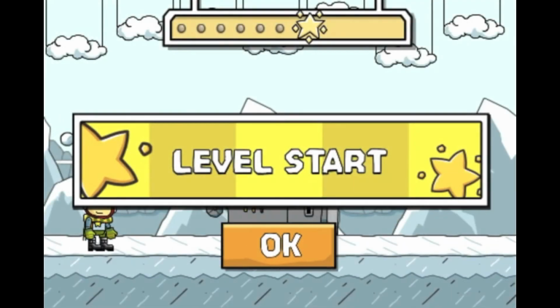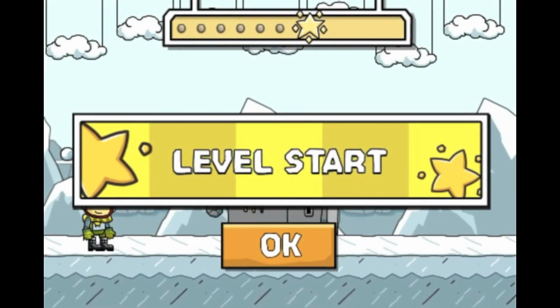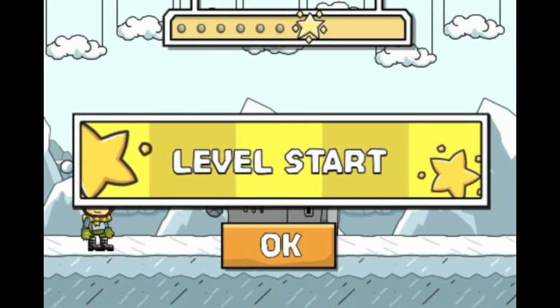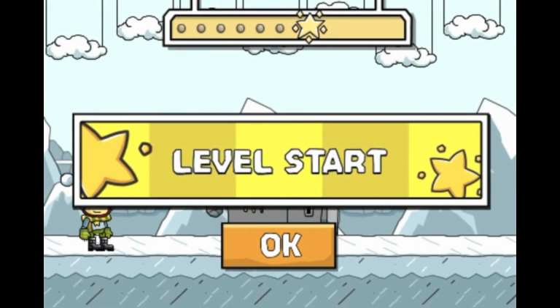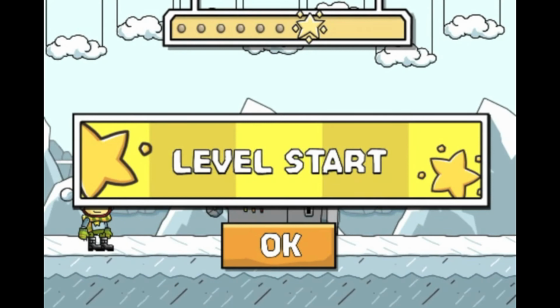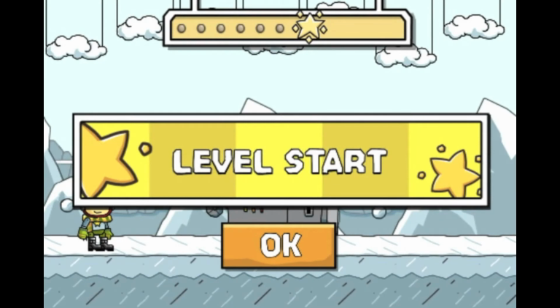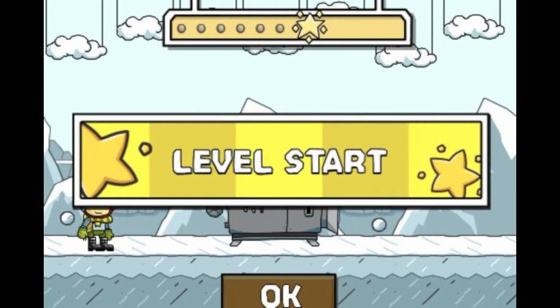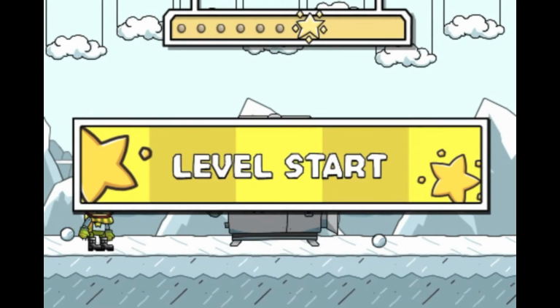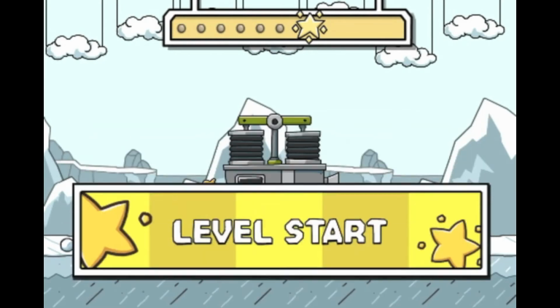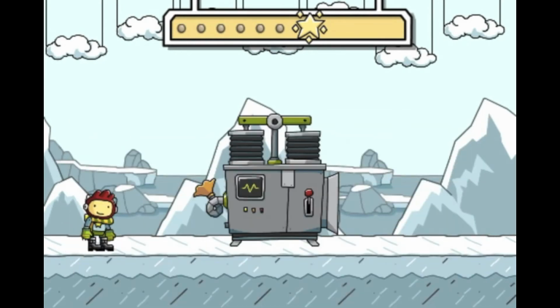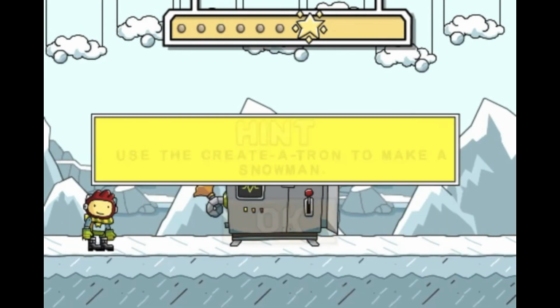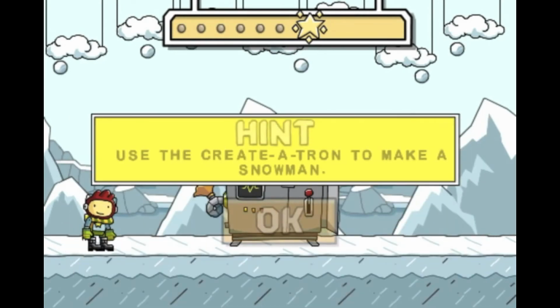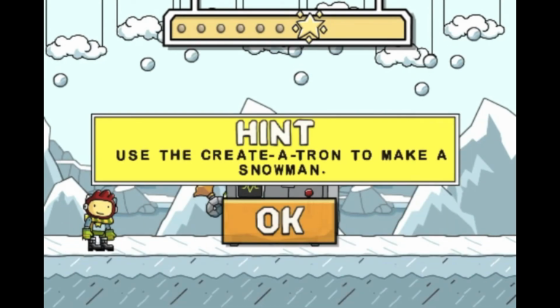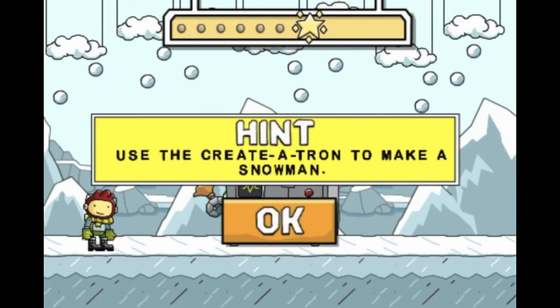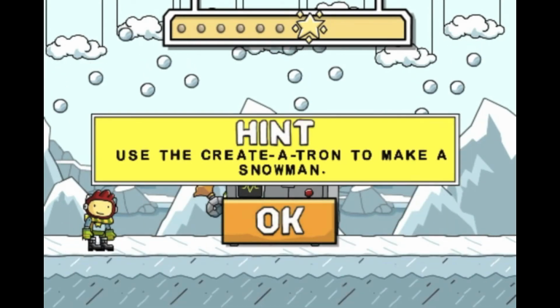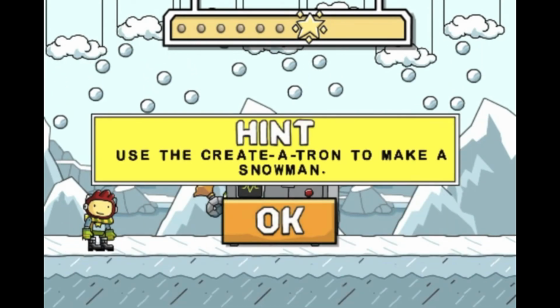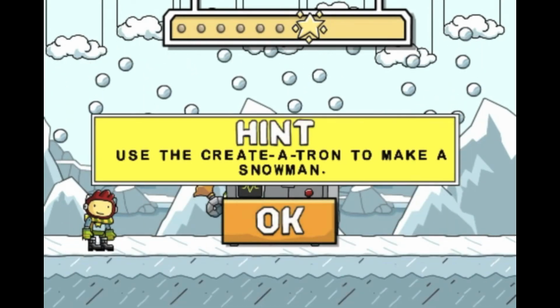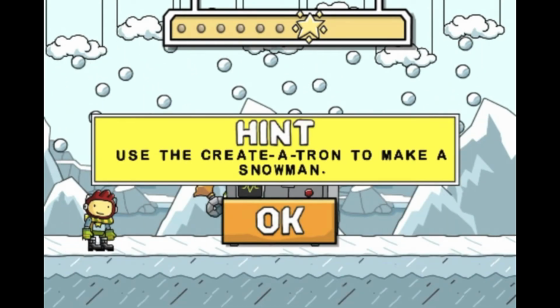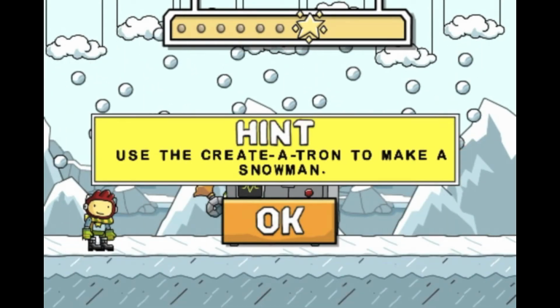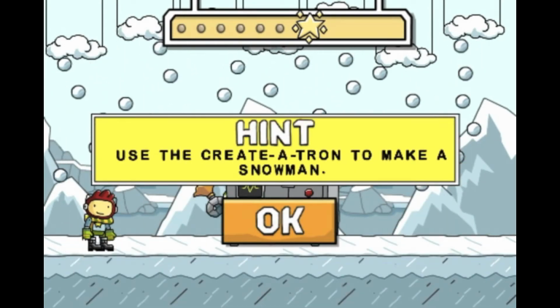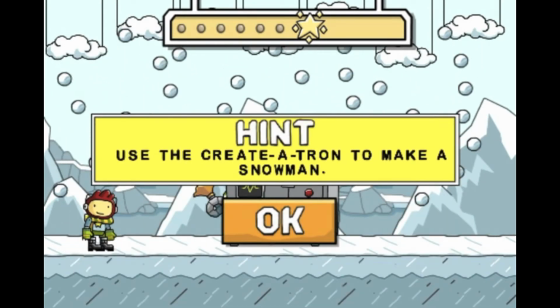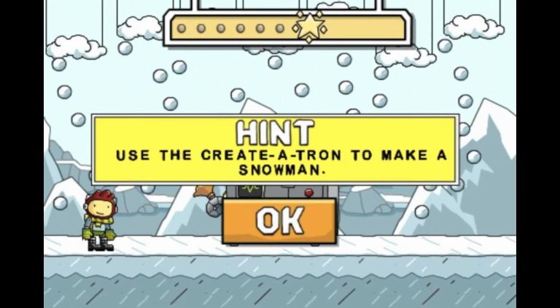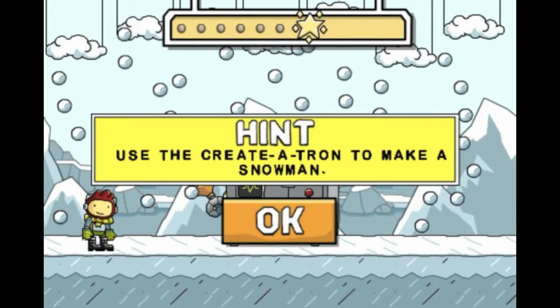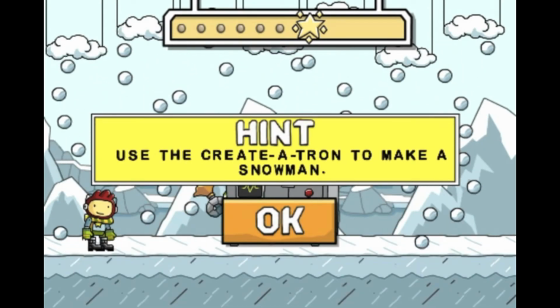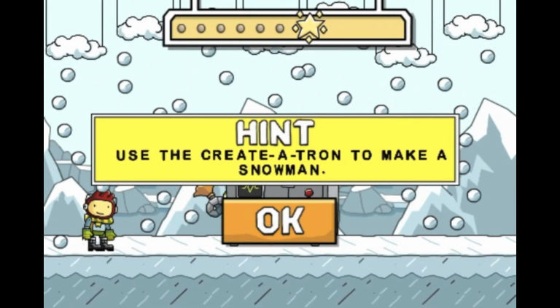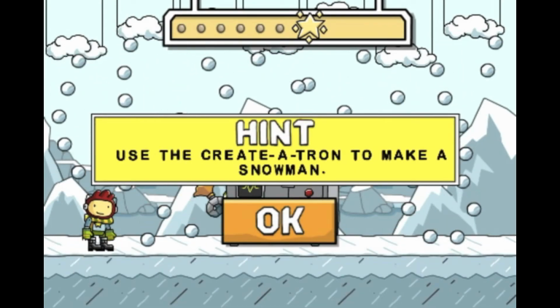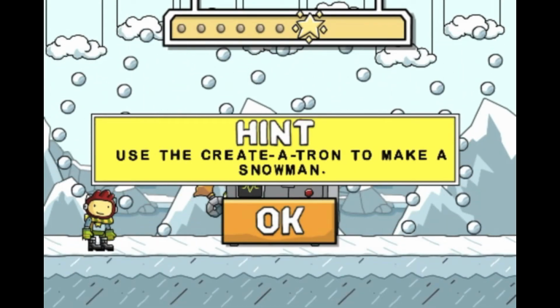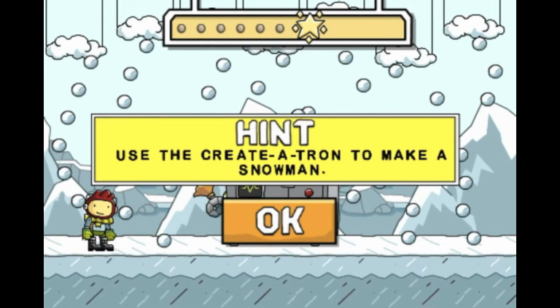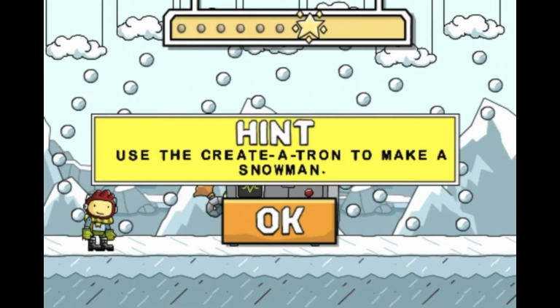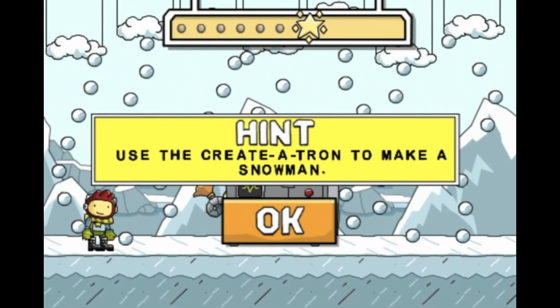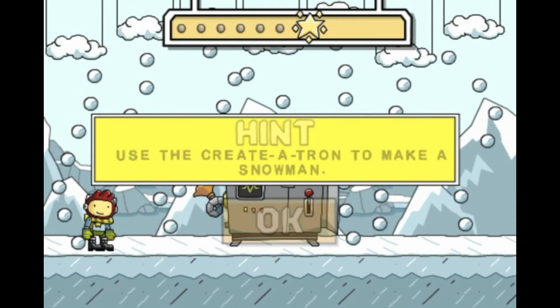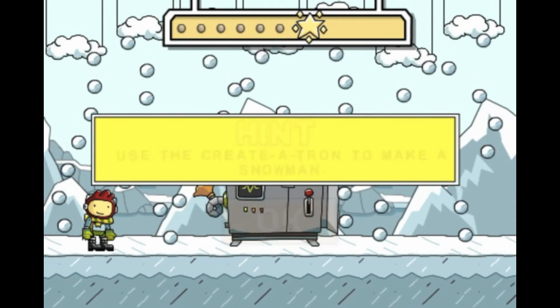Hey, PokeMaster3030 here. Welcome to level 7-4 of my Scribblenauts Remix walkthrough. Let's get started. Use the Creatutron to make a snowman.